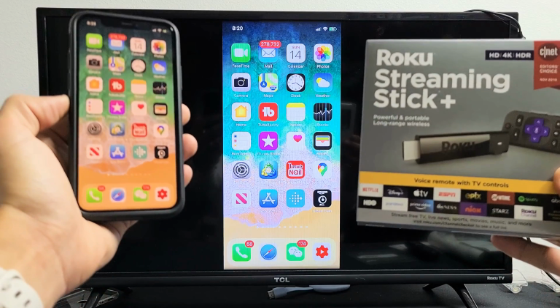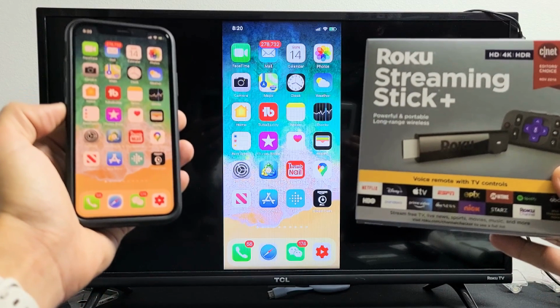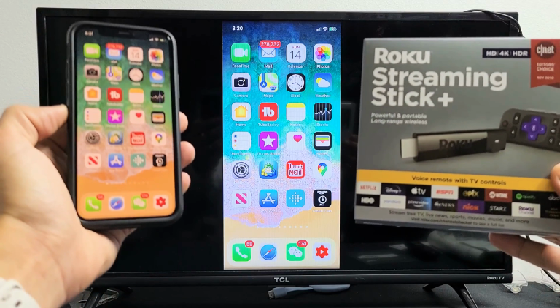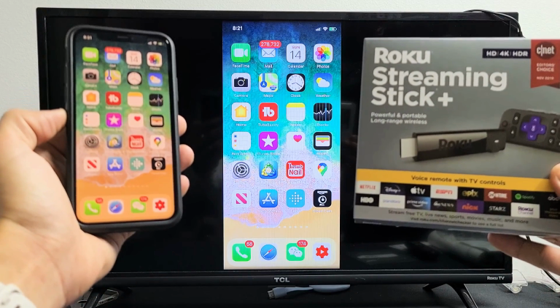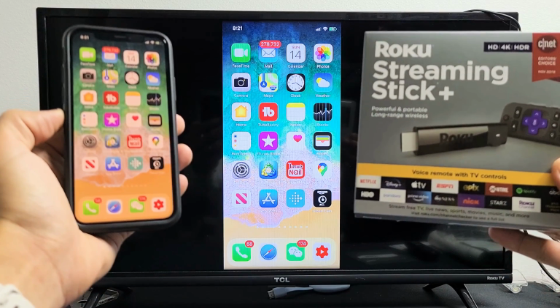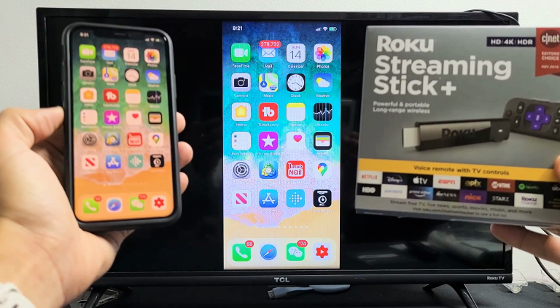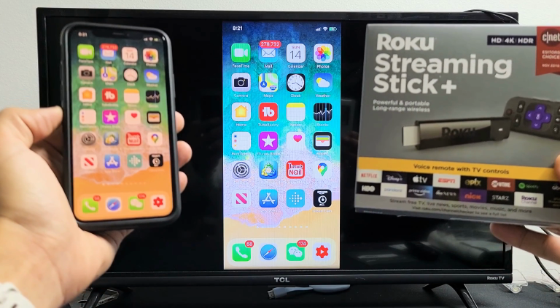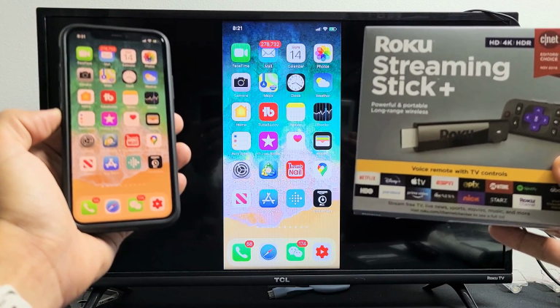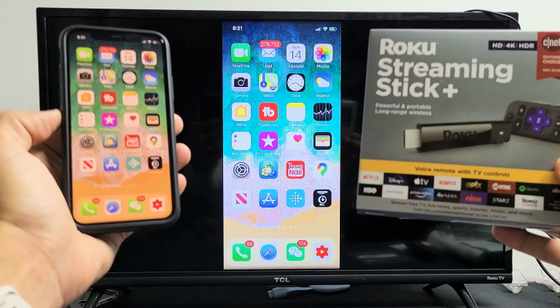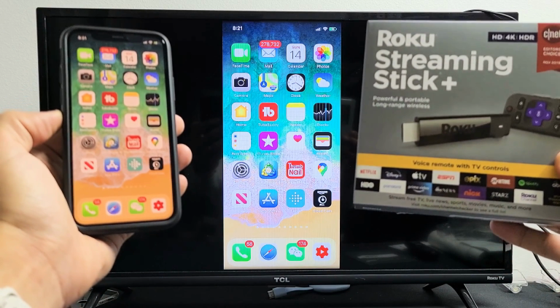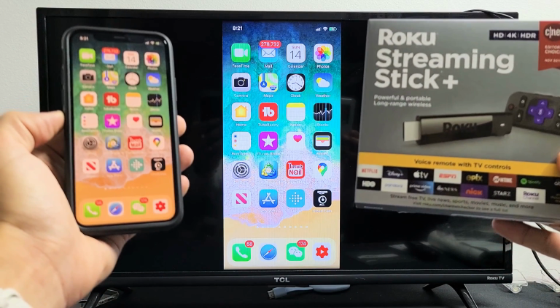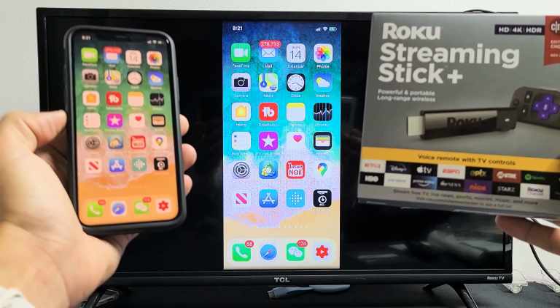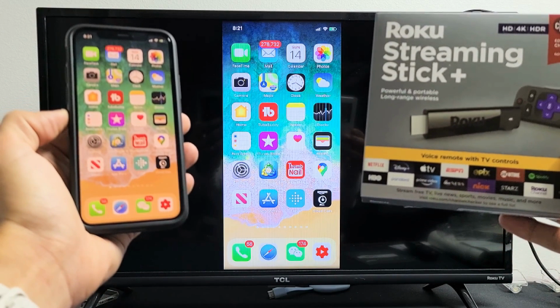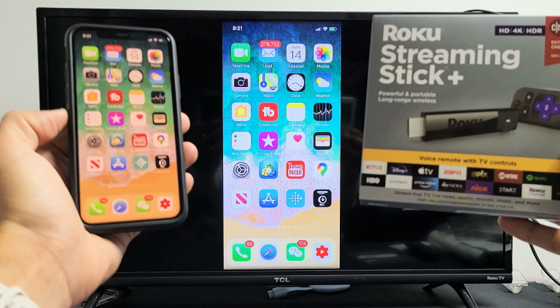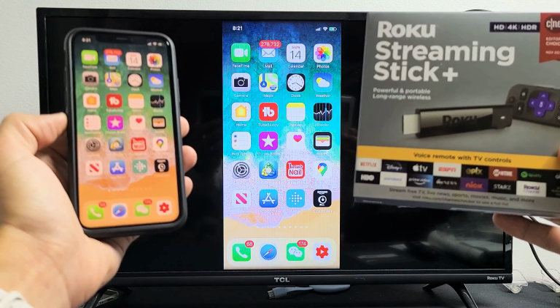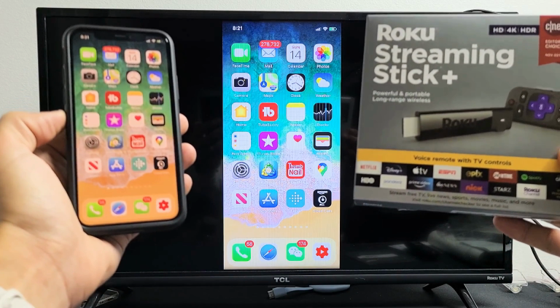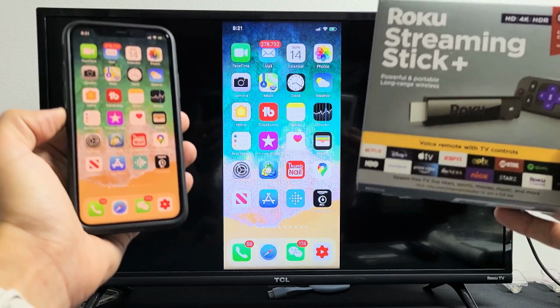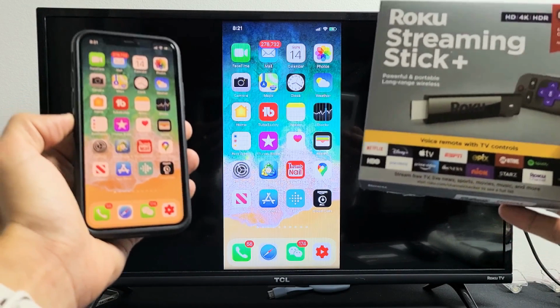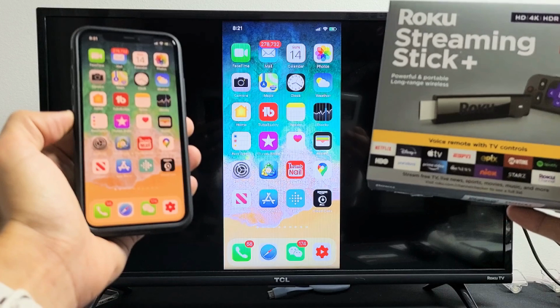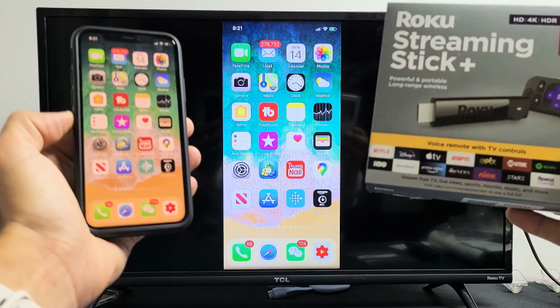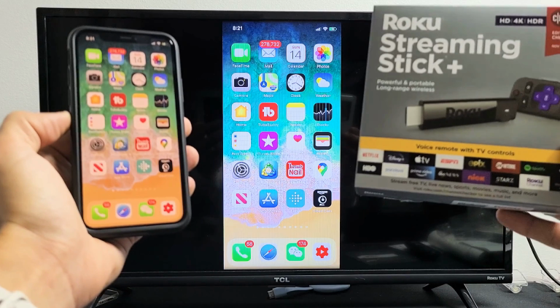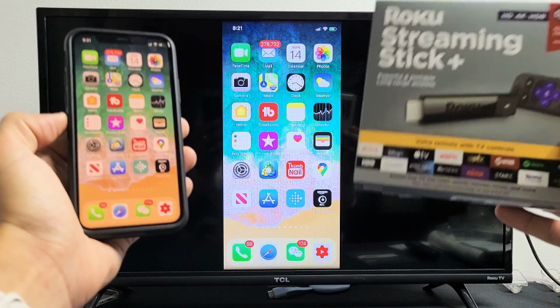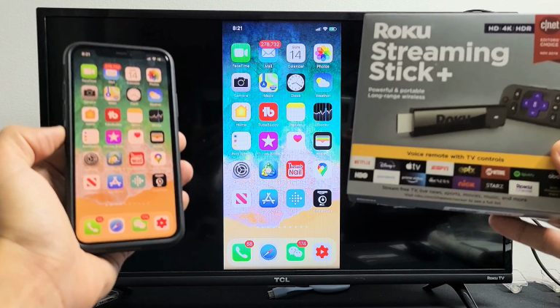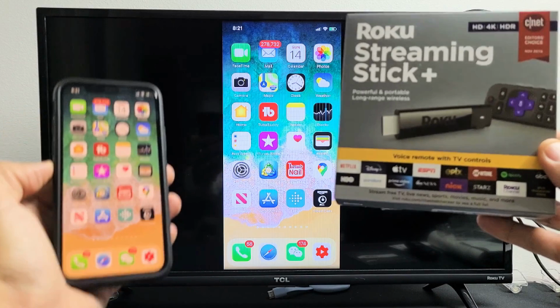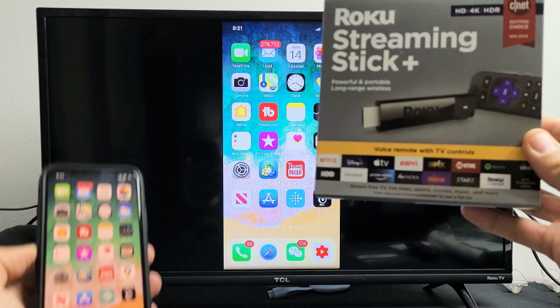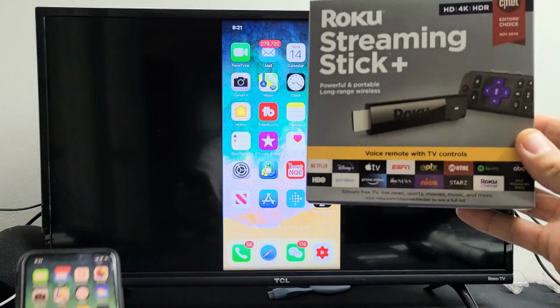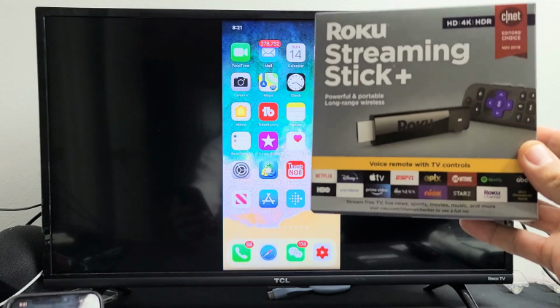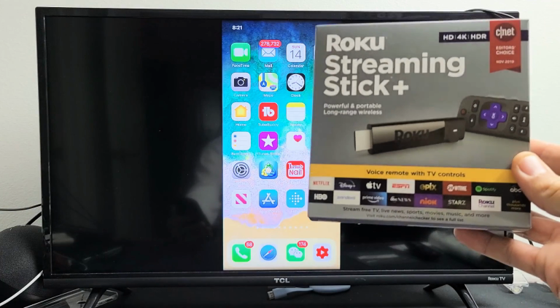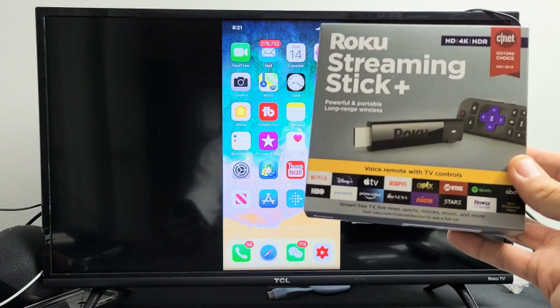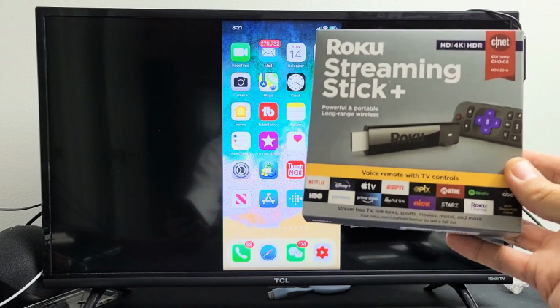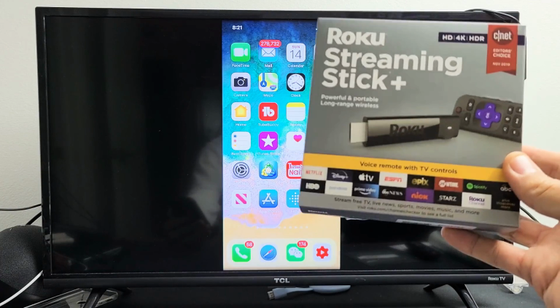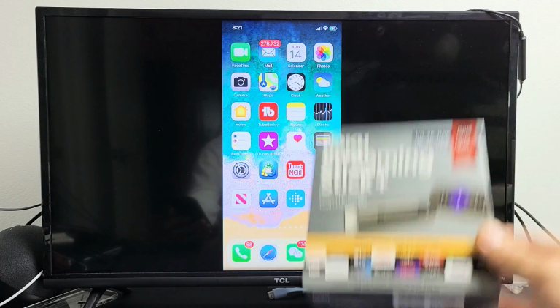I have a Roku Streaming Stick Plus here. I'm going to show you how to AirPlay from iPhones with the built-in AirPlay 2 on the Streaming Stick Plus.